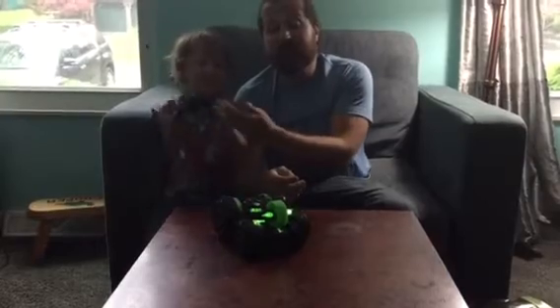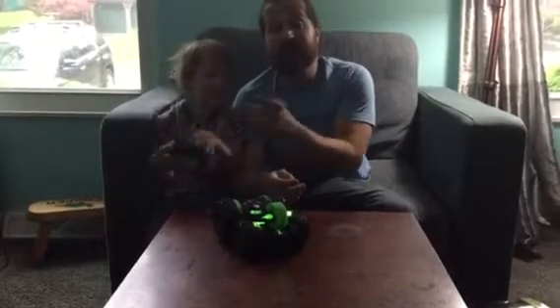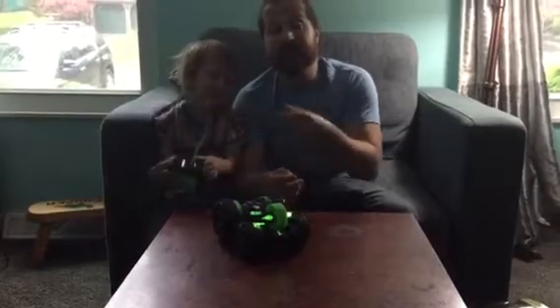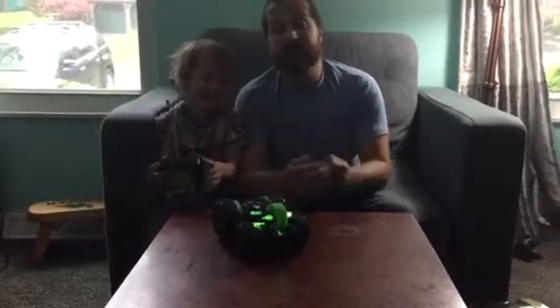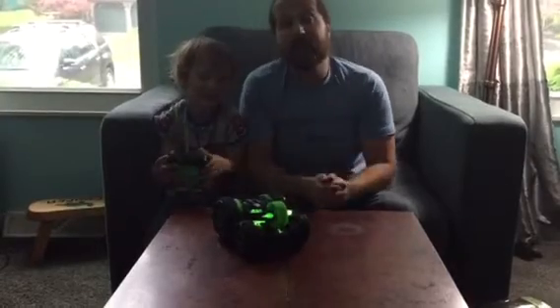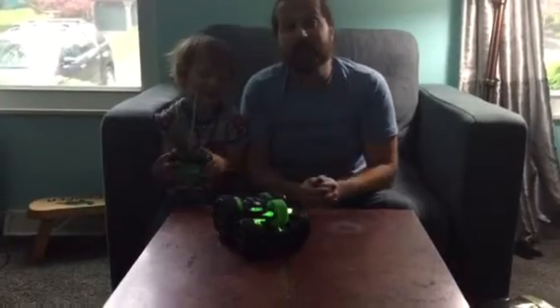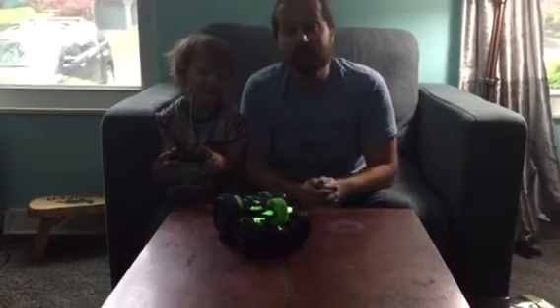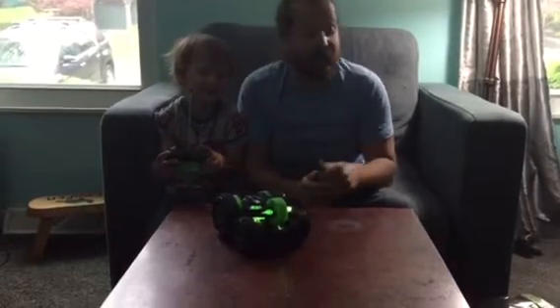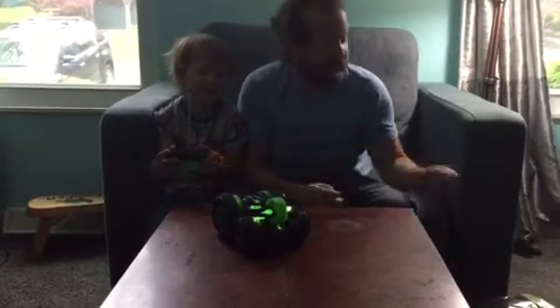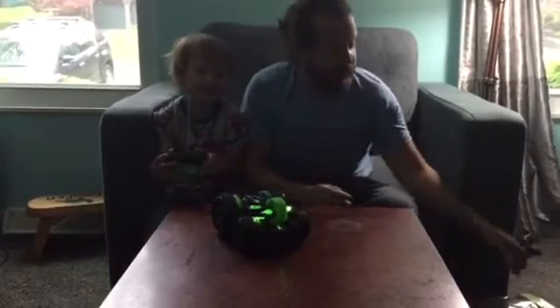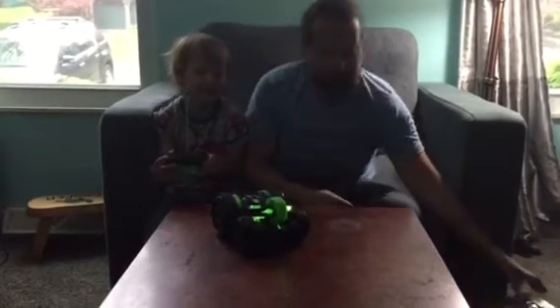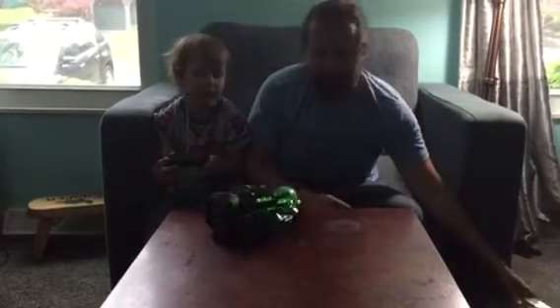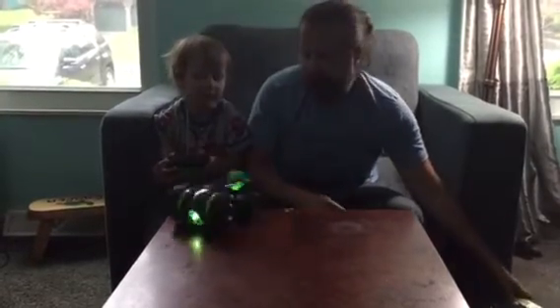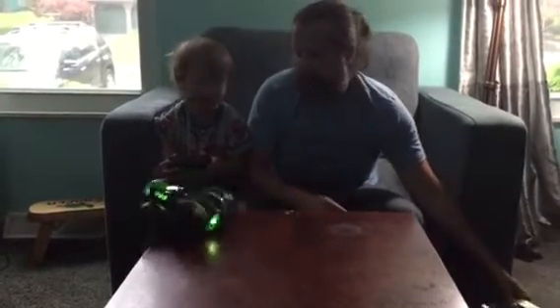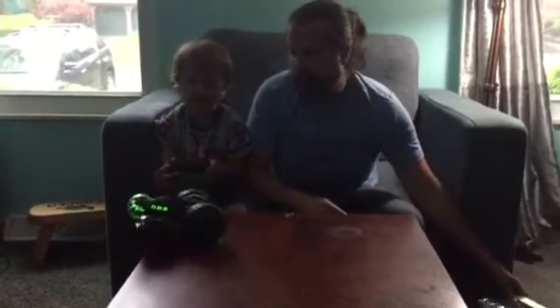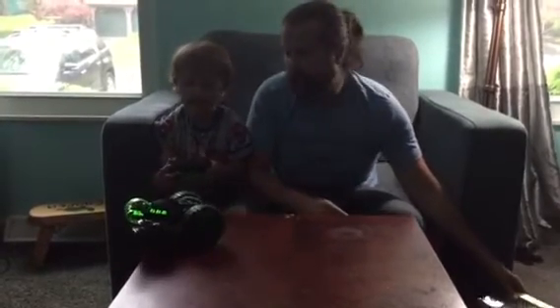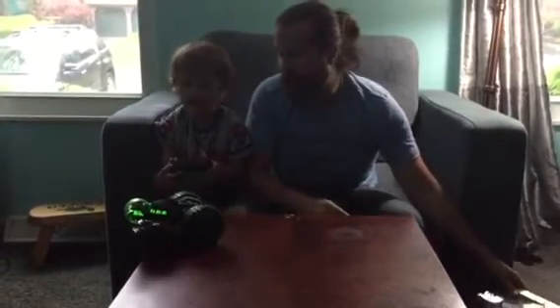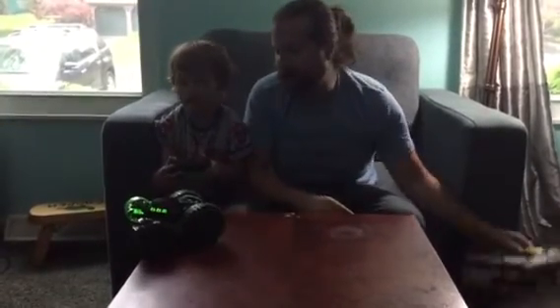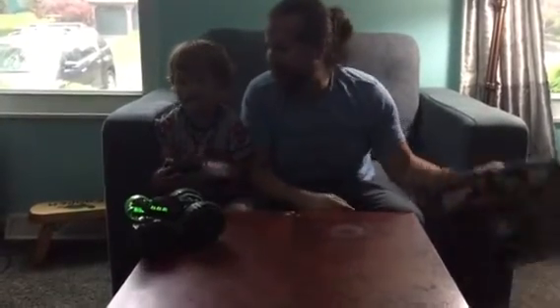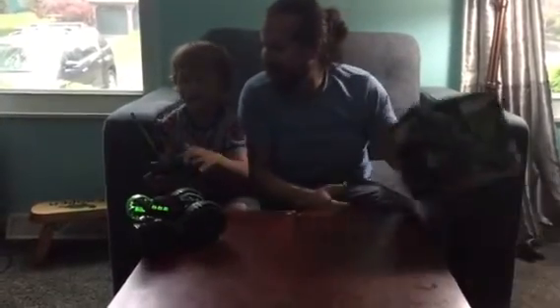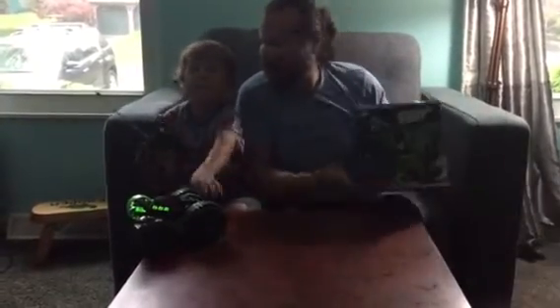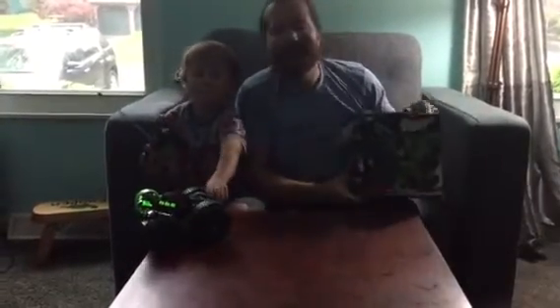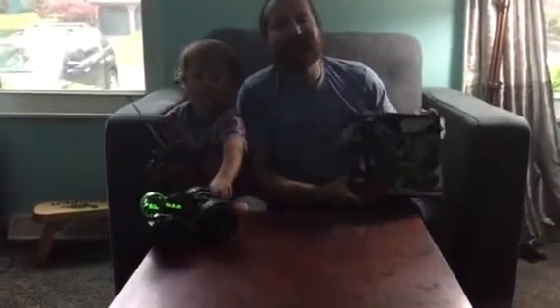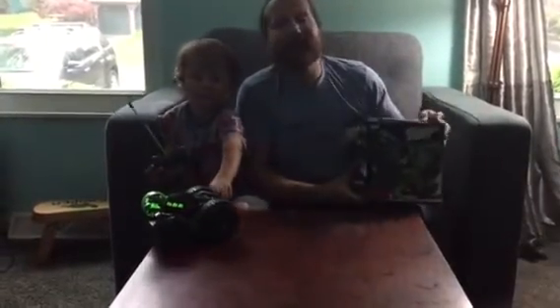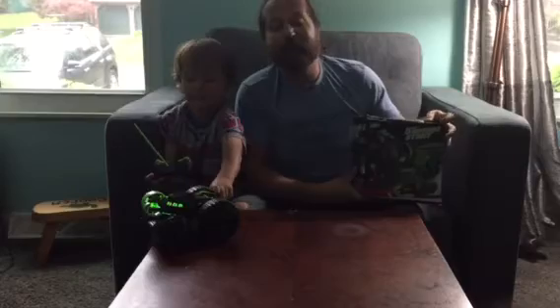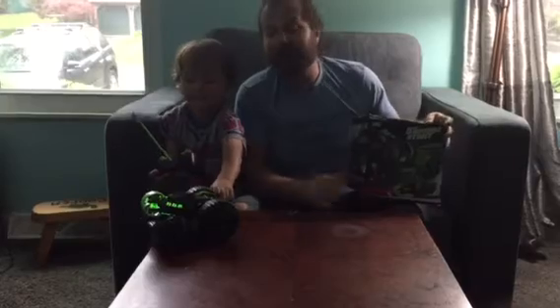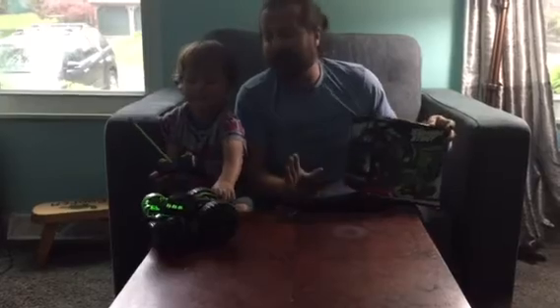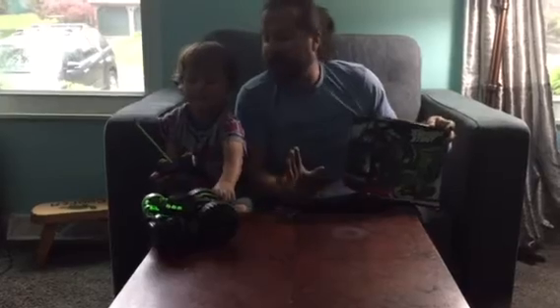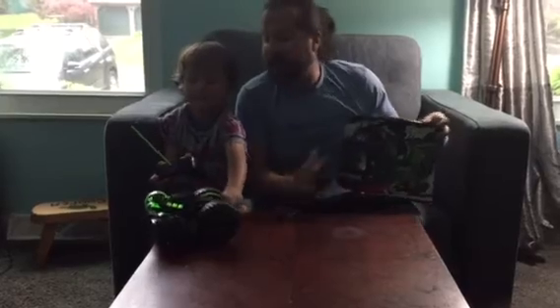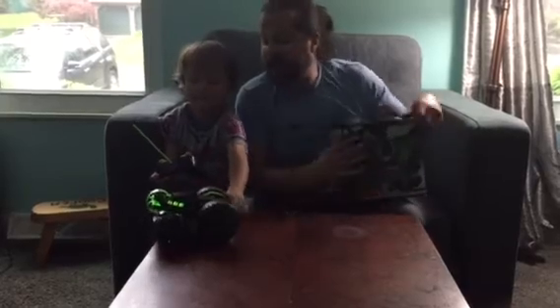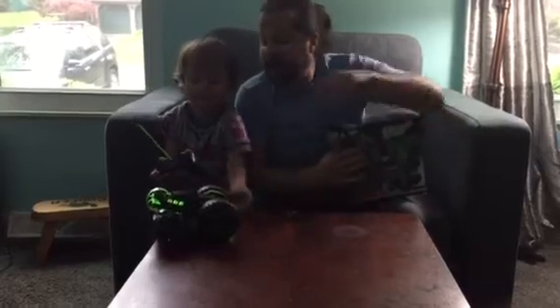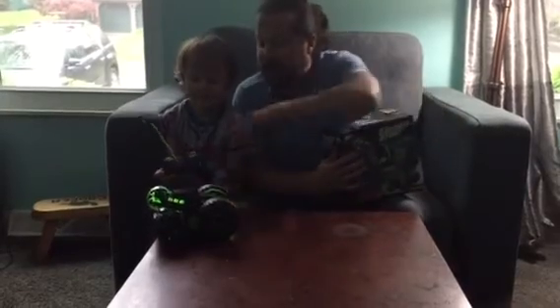Little Man loves it. You're going to watch him drive it off the table — whoa! Great car, tons of fun.